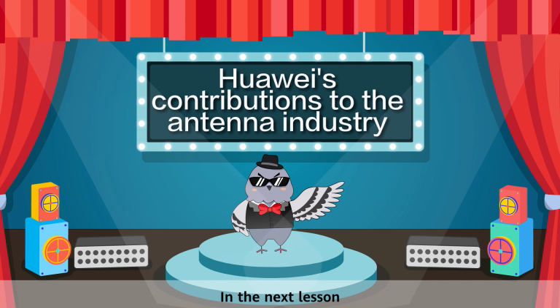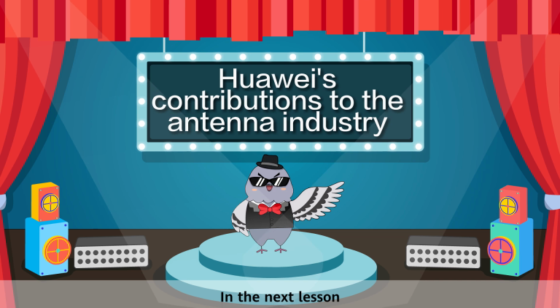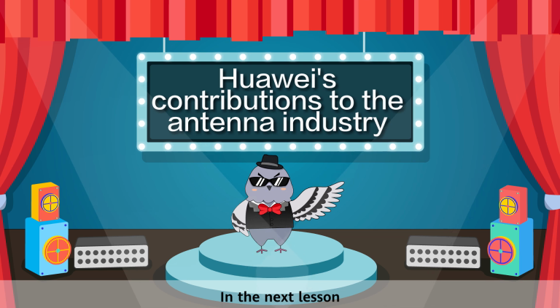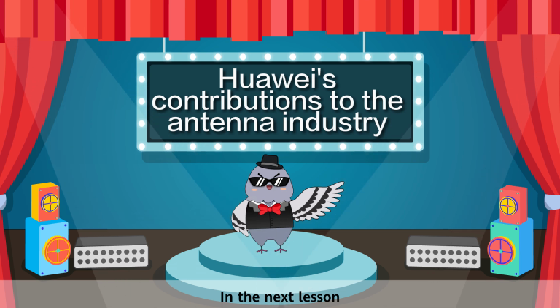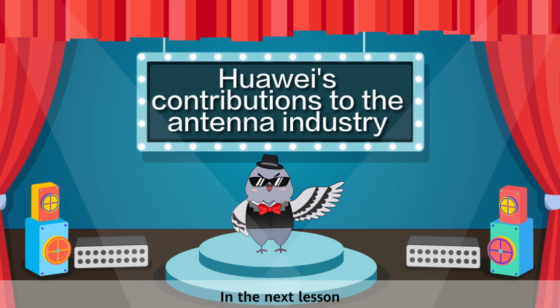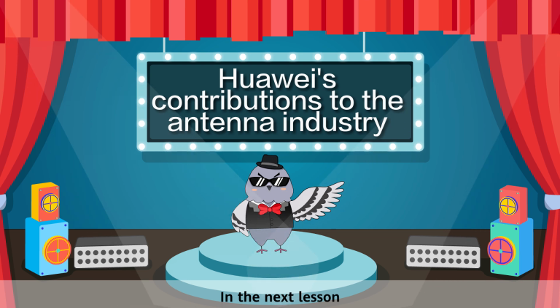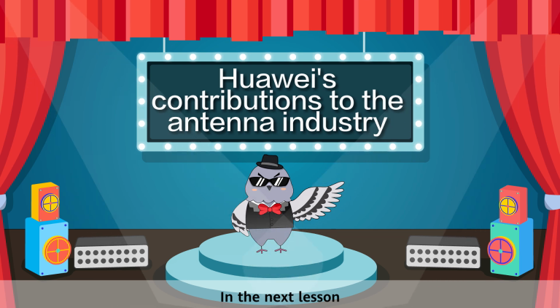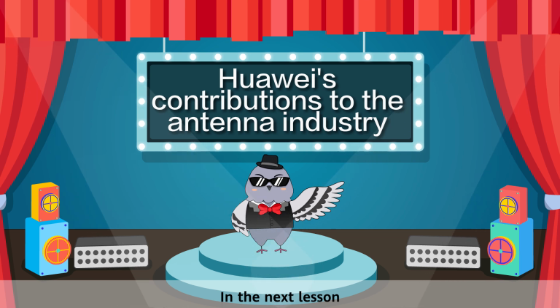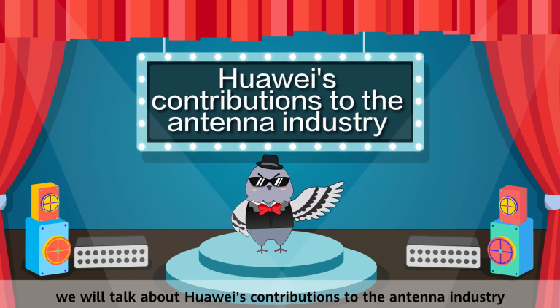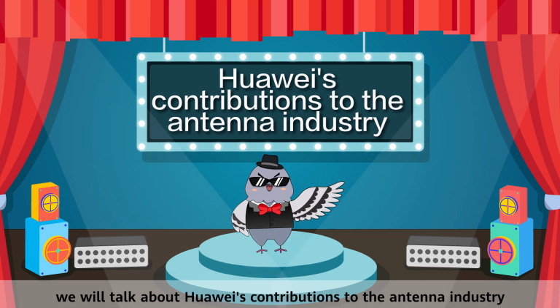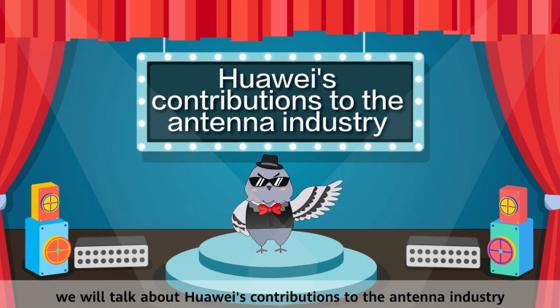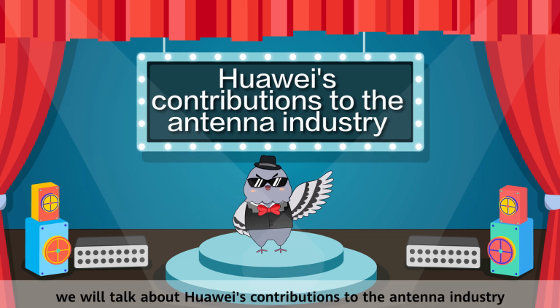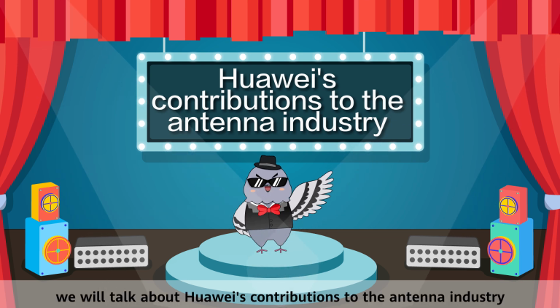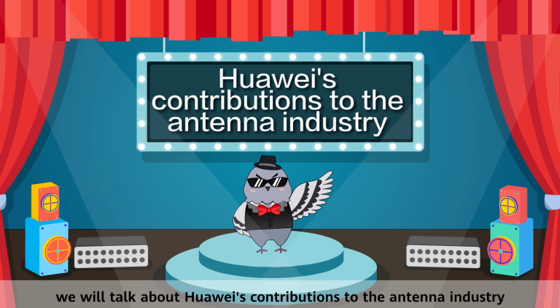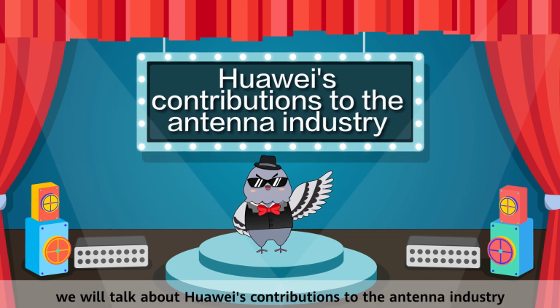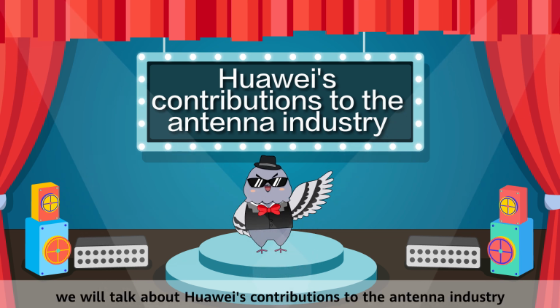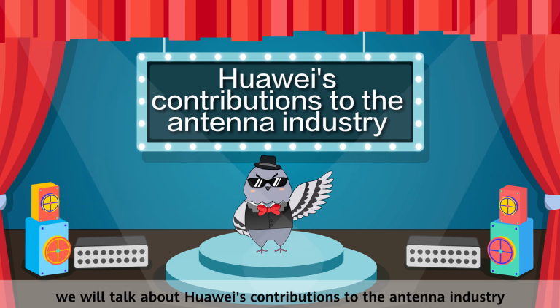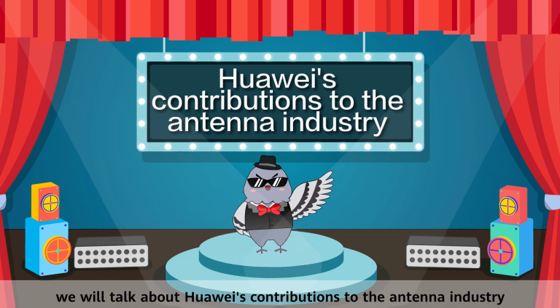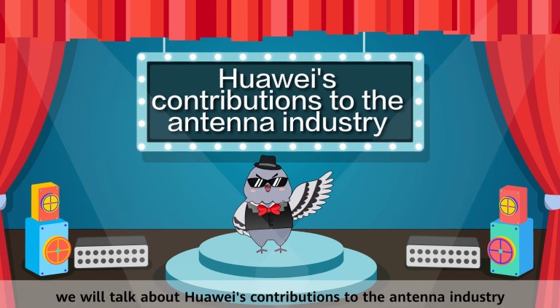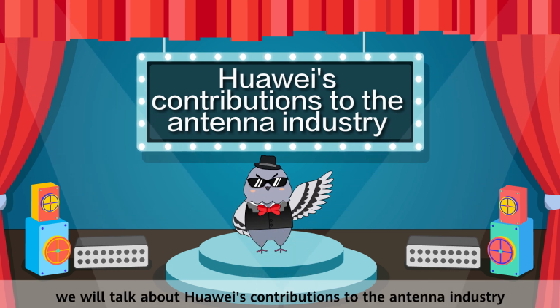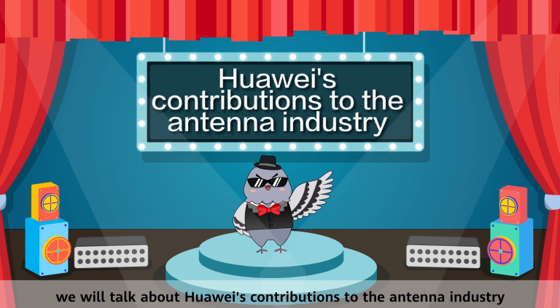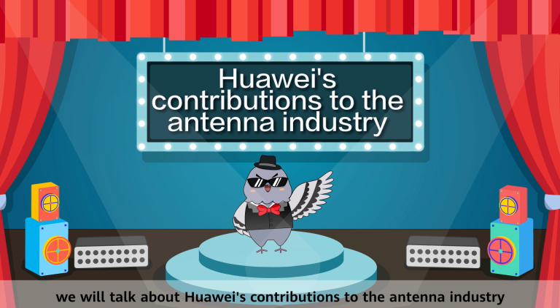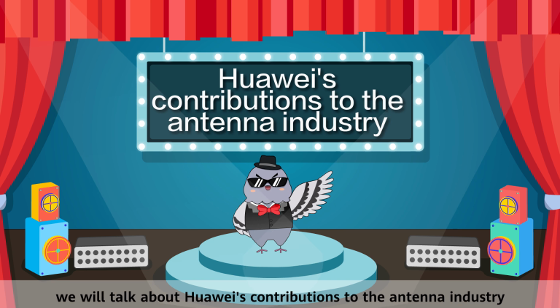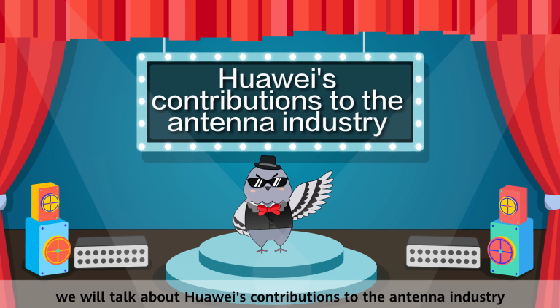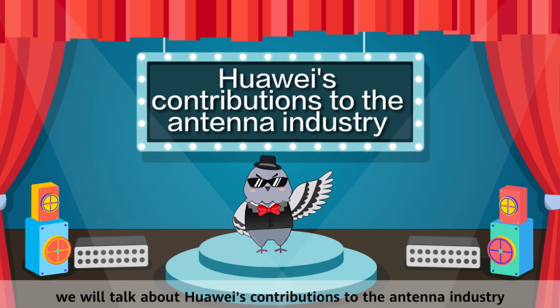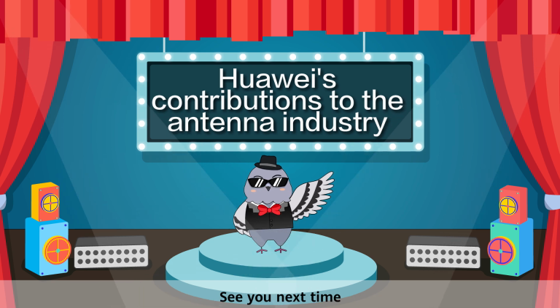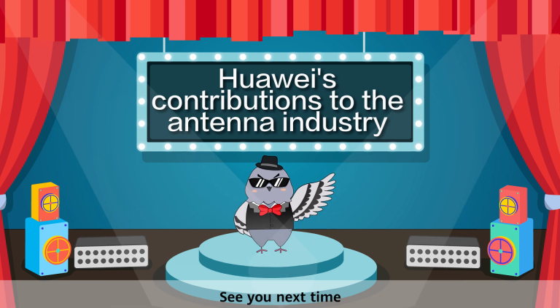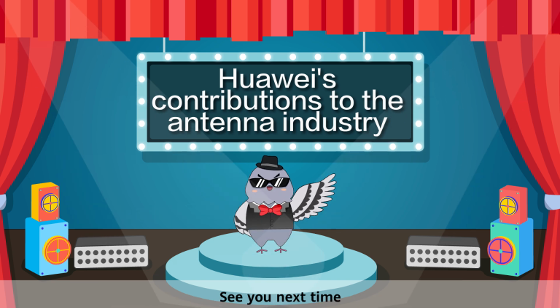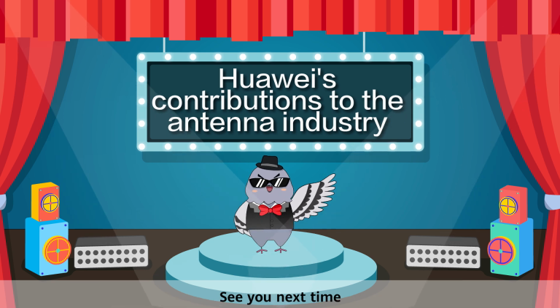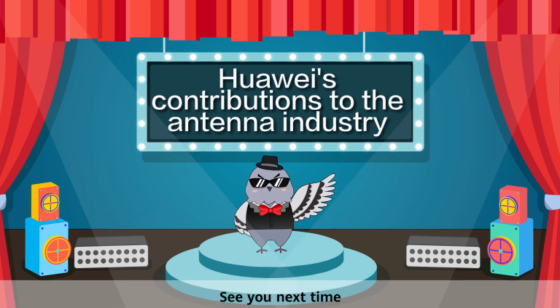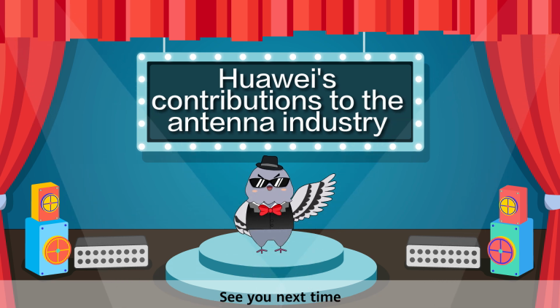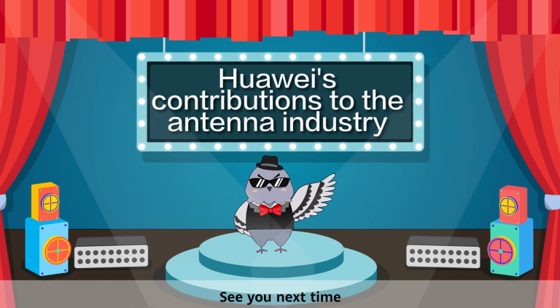In the next lesson, we will talk about Huawei's contribution to the antenna industry. See you next time!